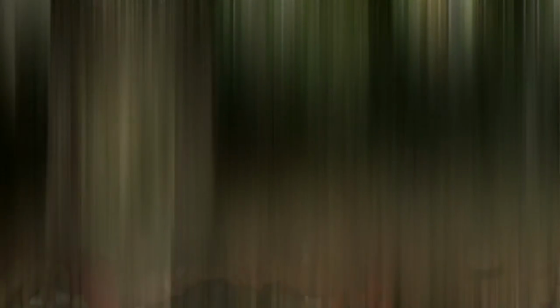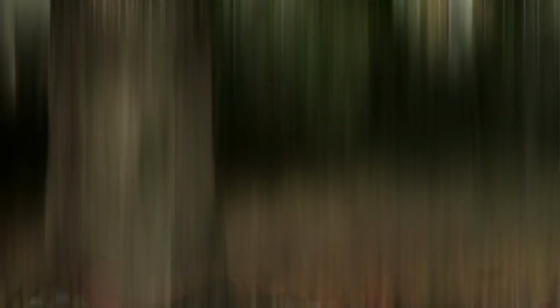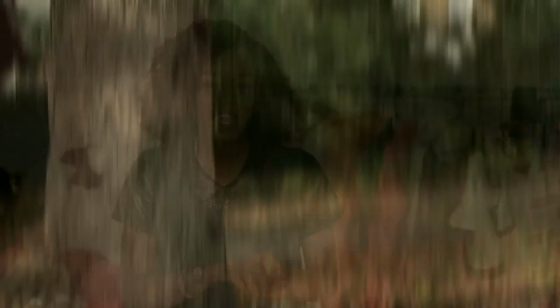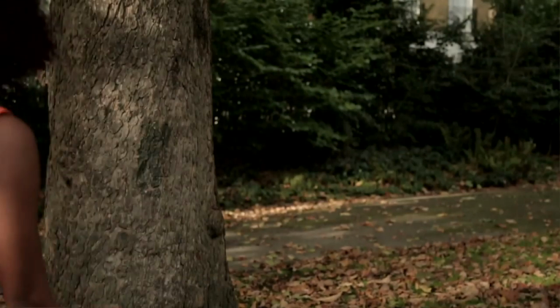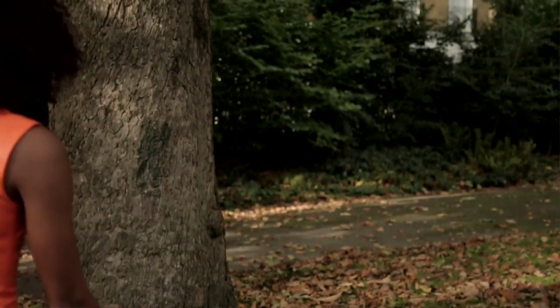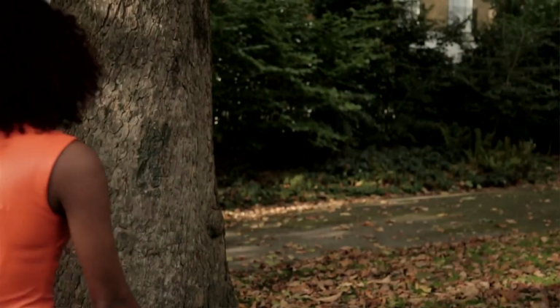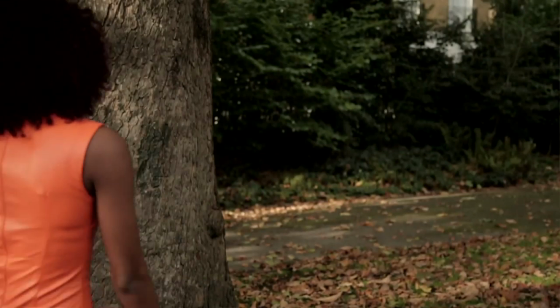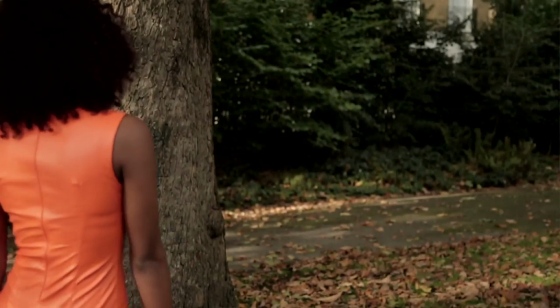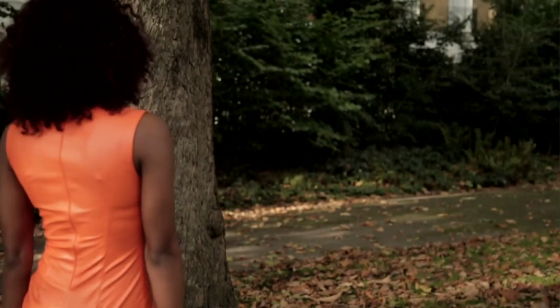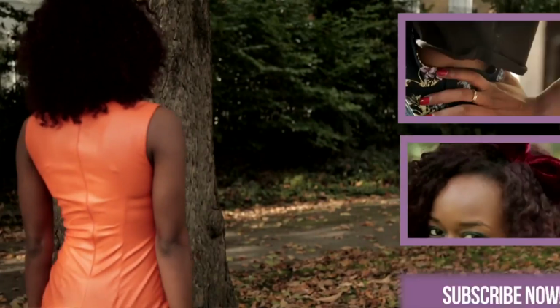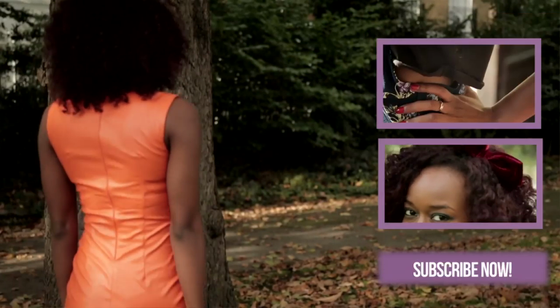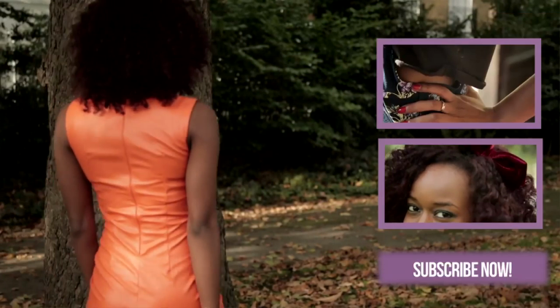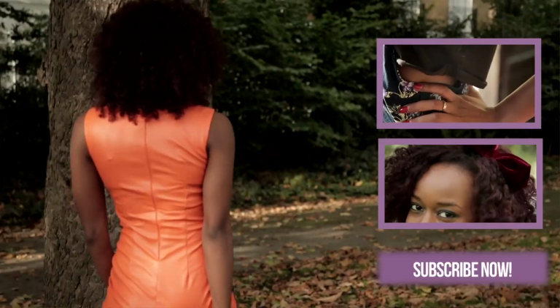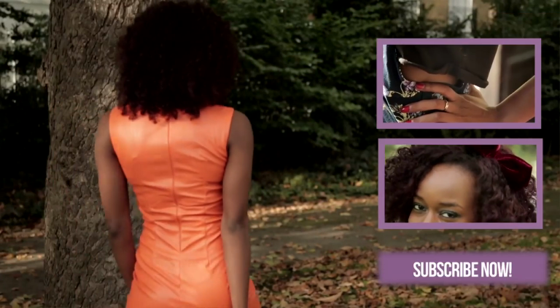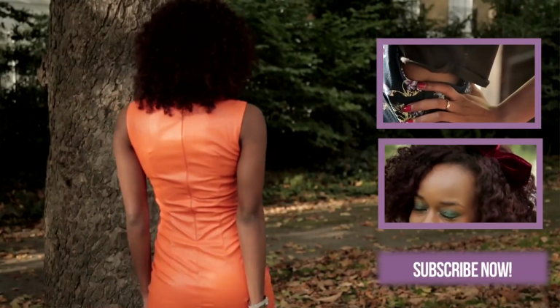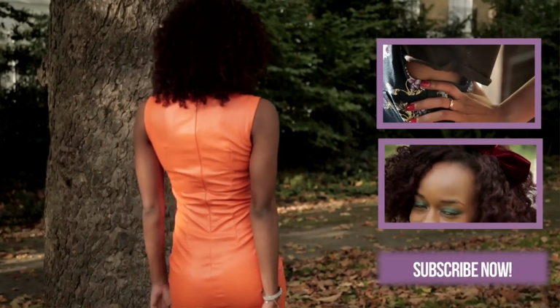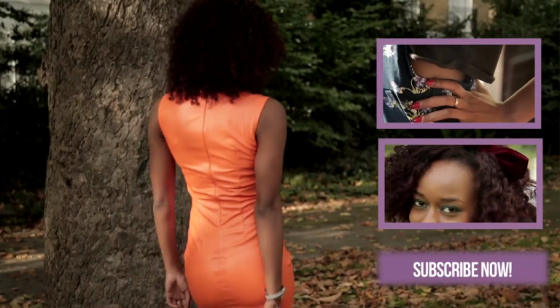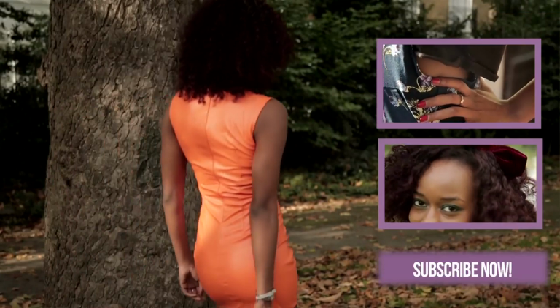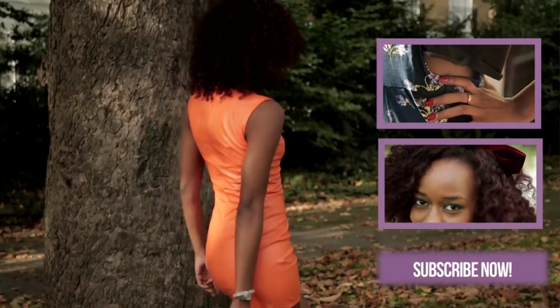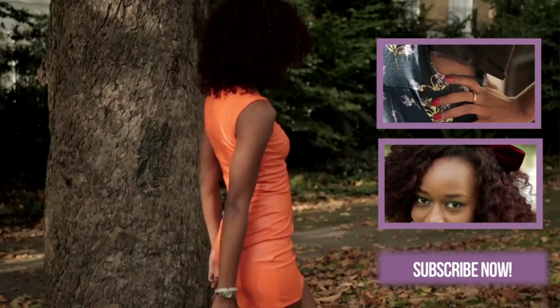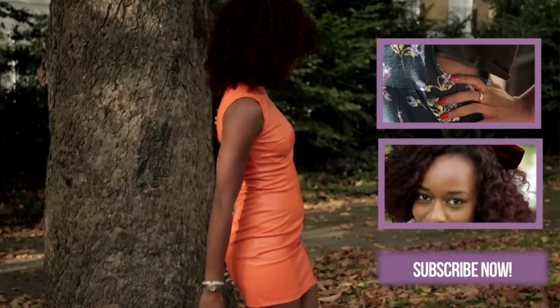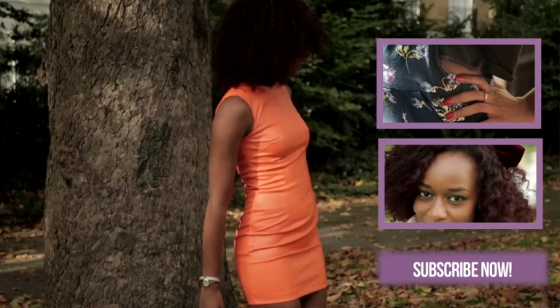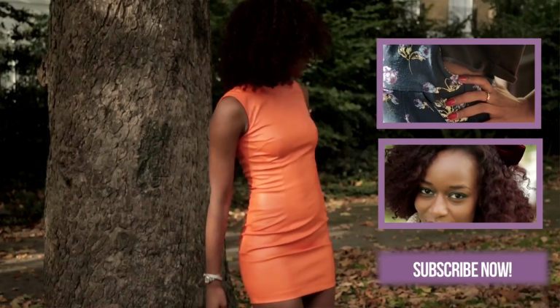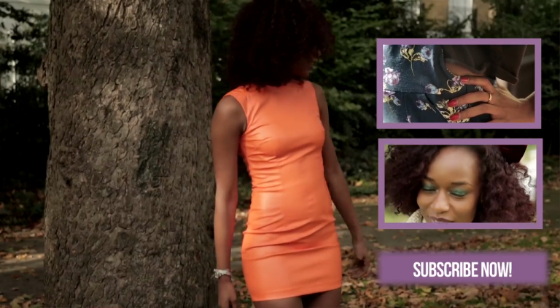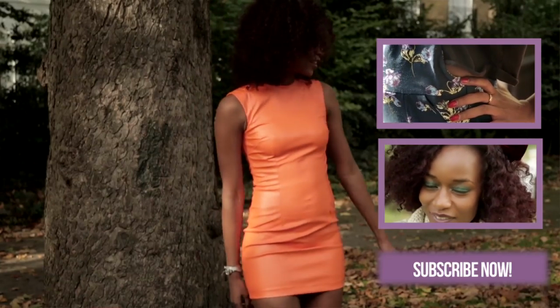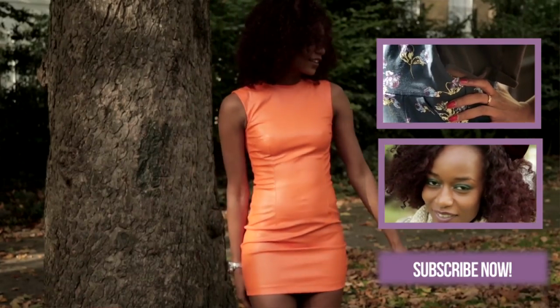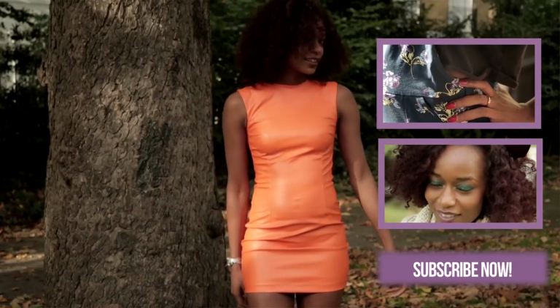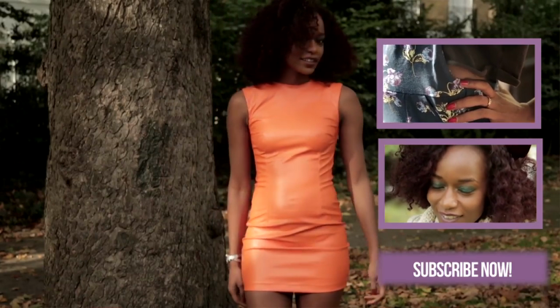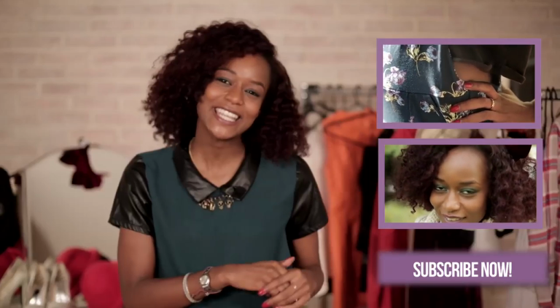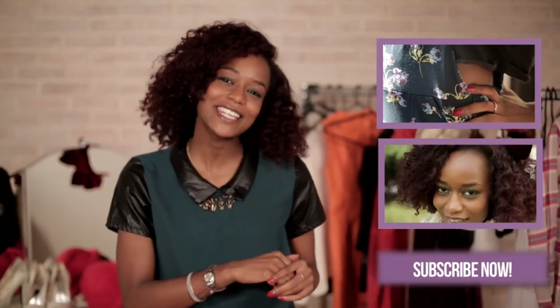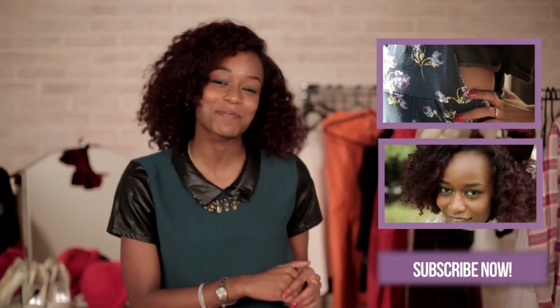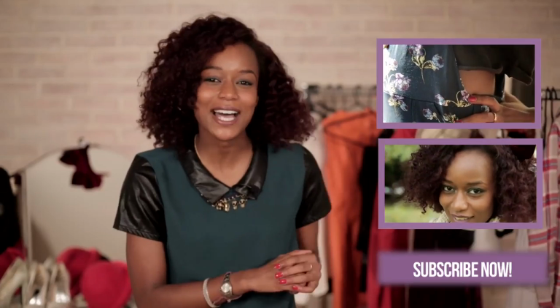Don't forget you can subscribe to the channel and tune in next week when we're doing a Christmas special. See you then, bye!